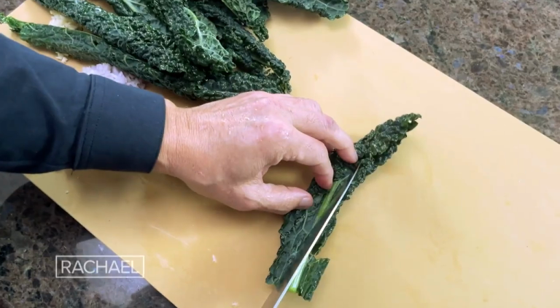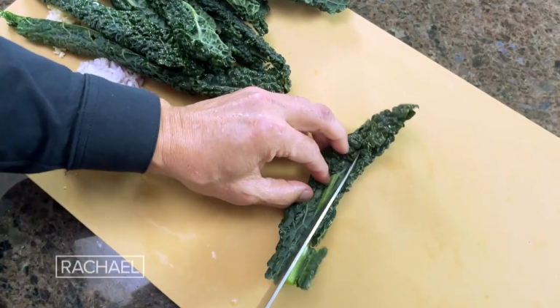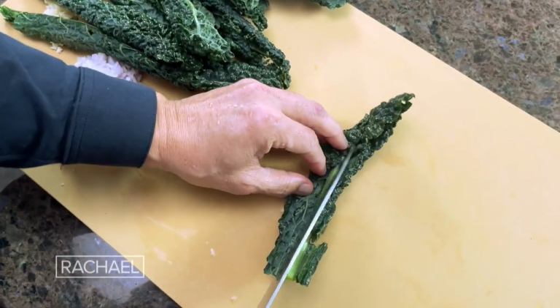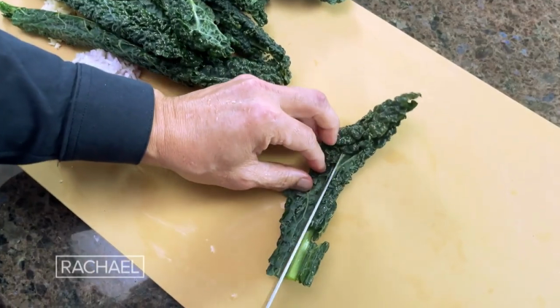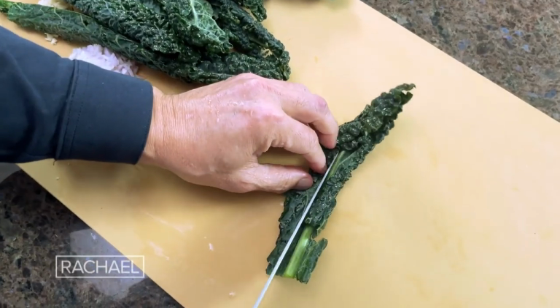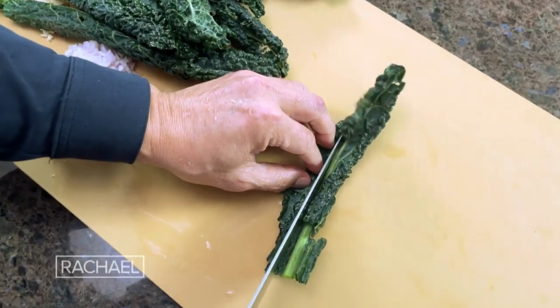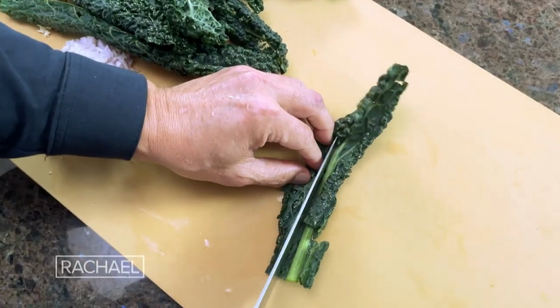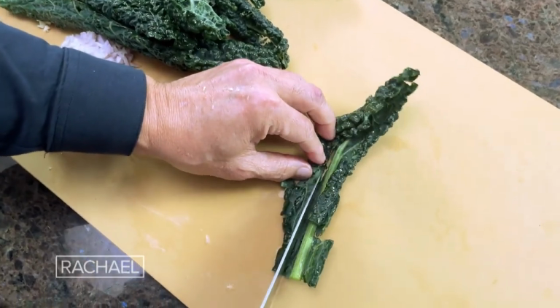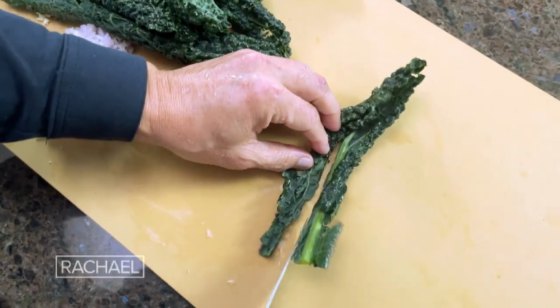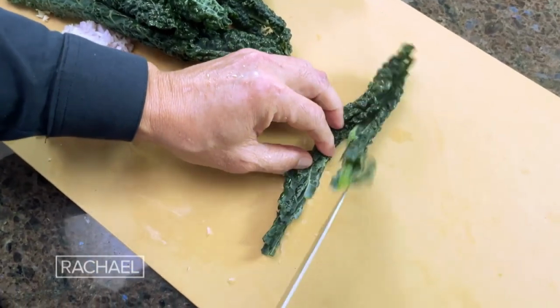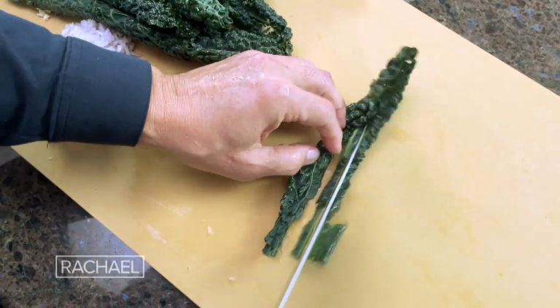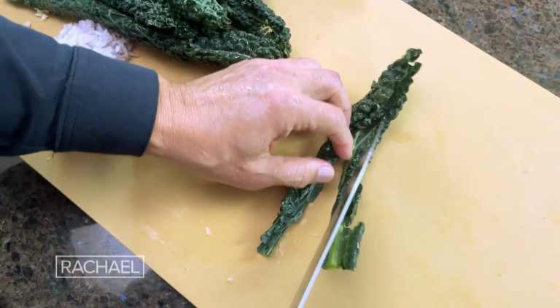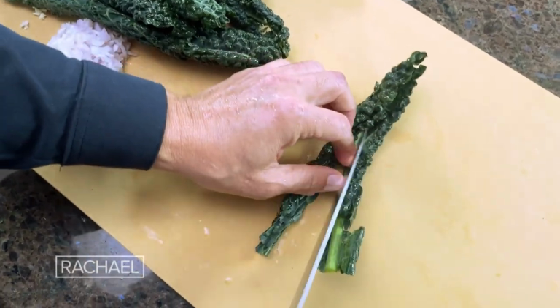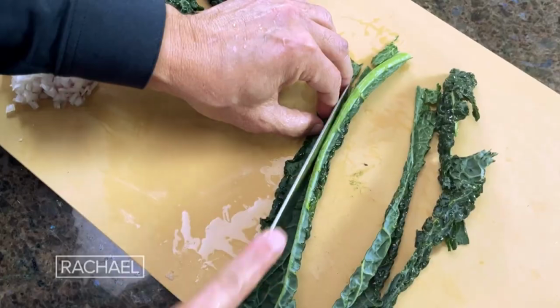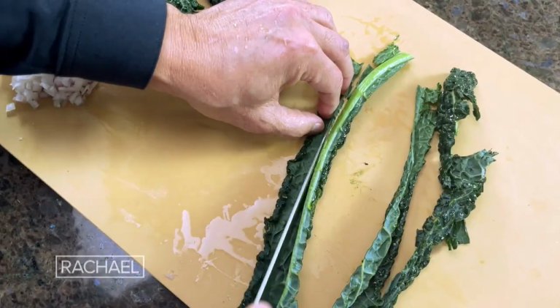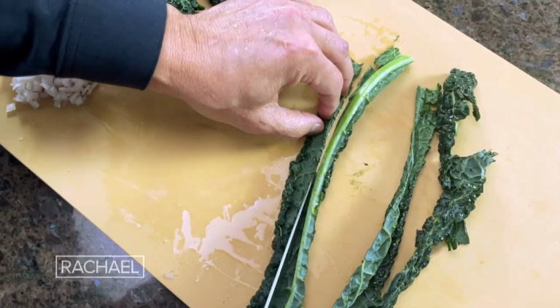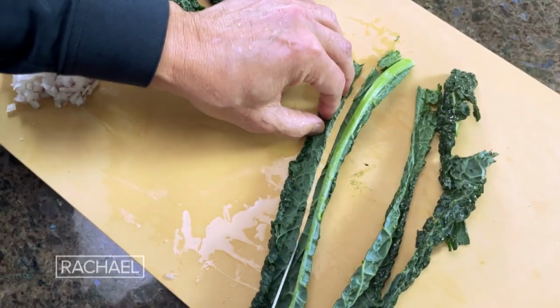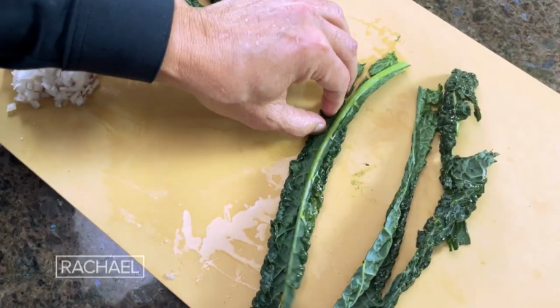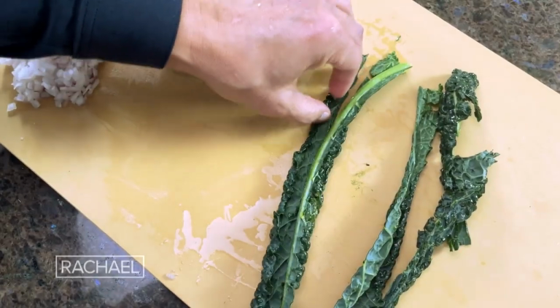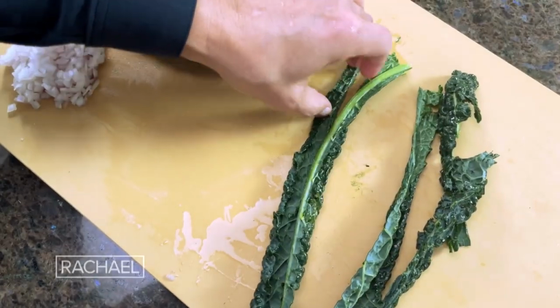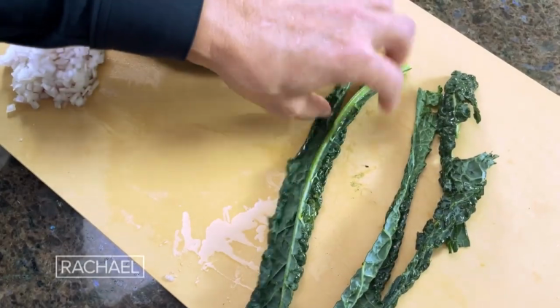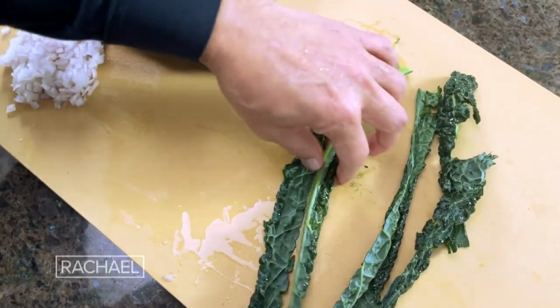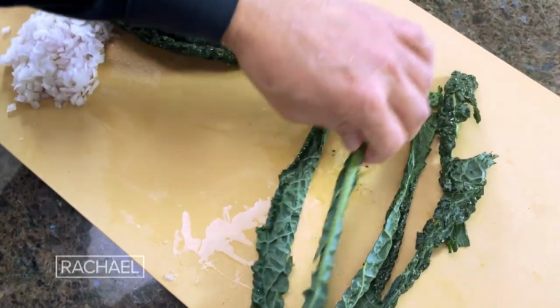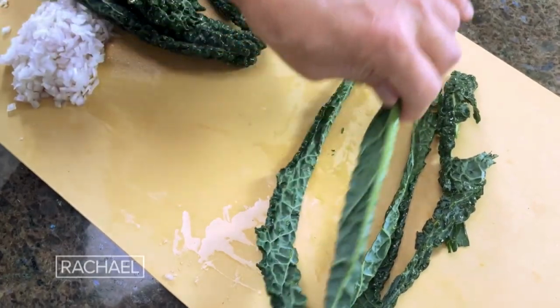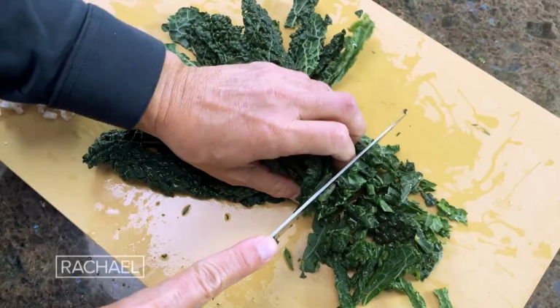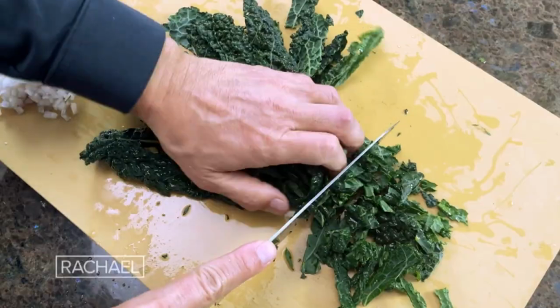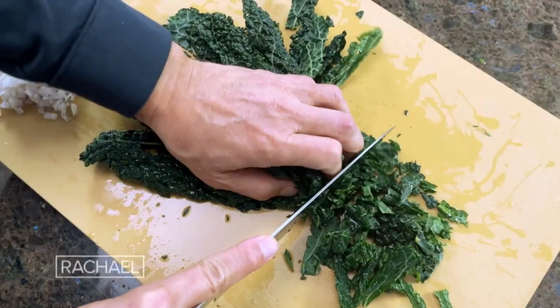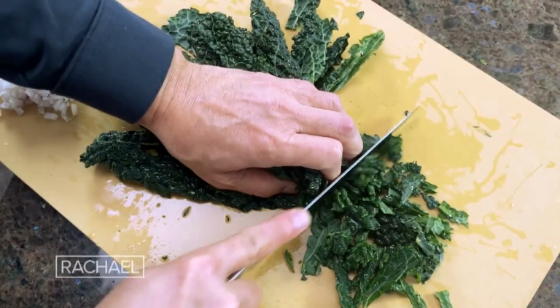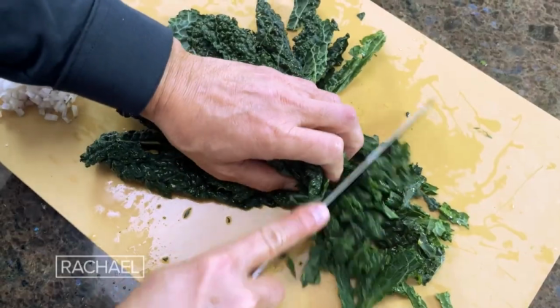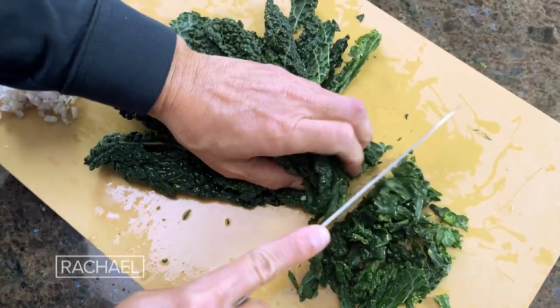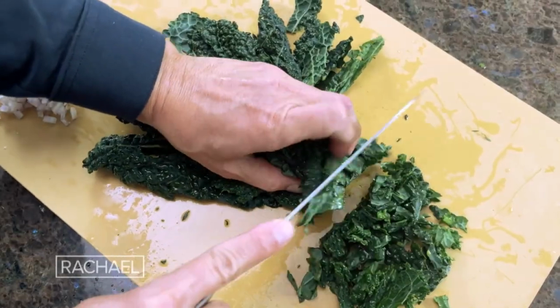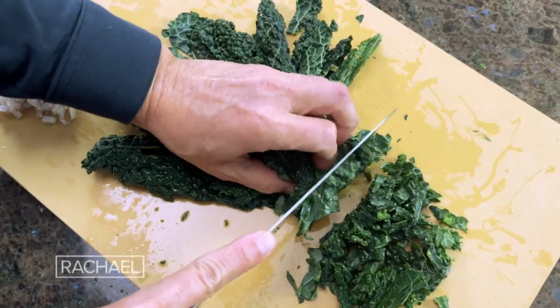Cut up the kale. I usually like to take away the spine and just get the leaves.